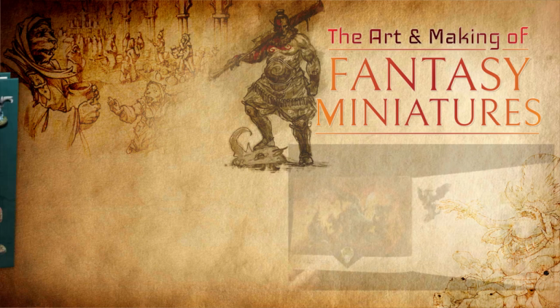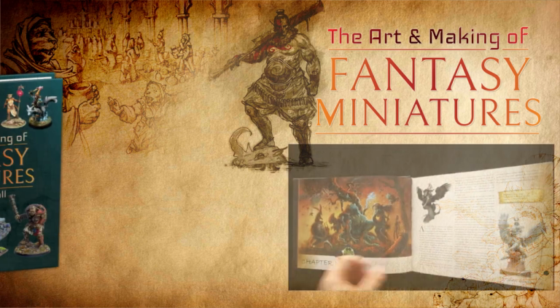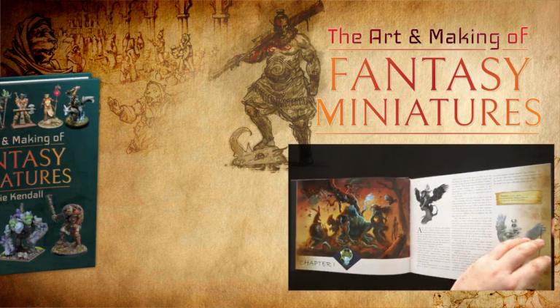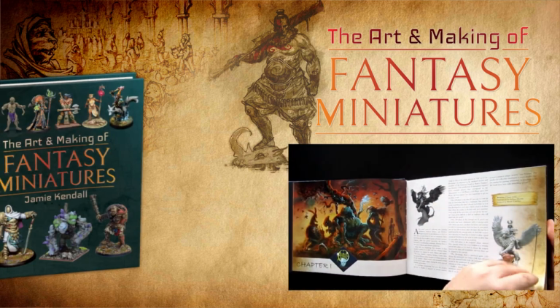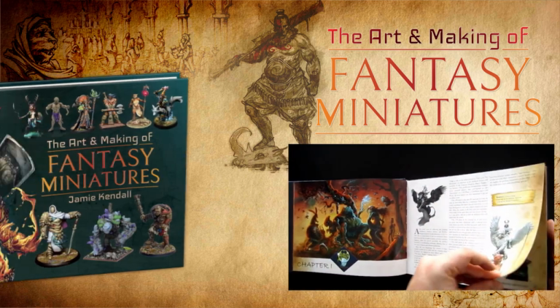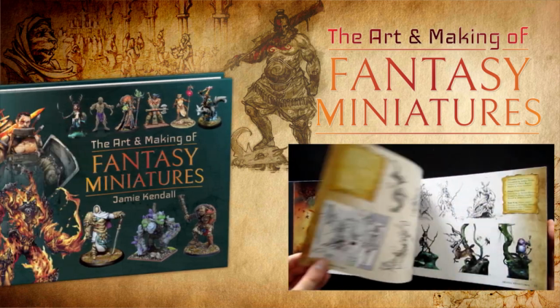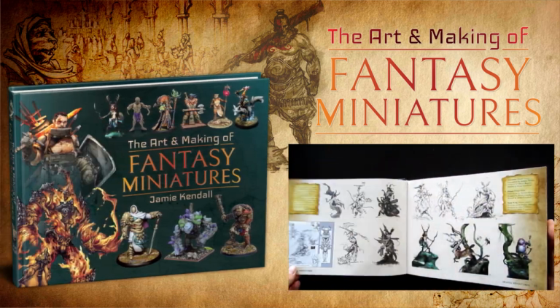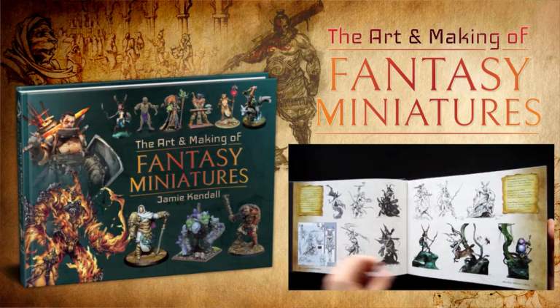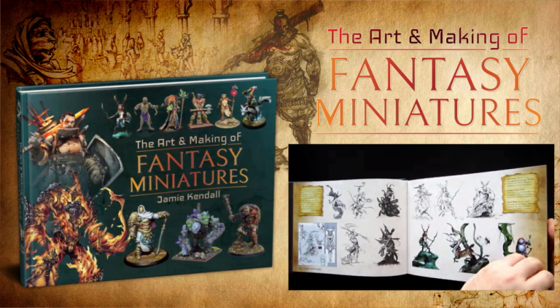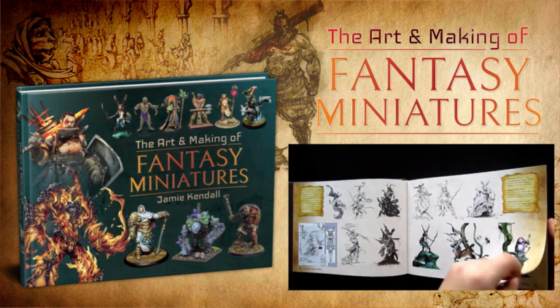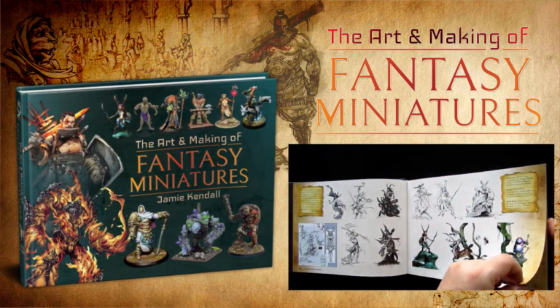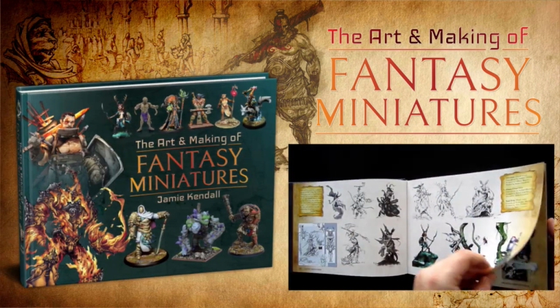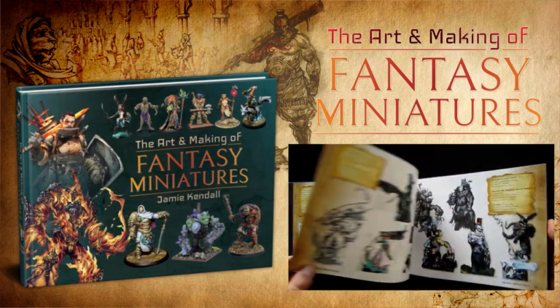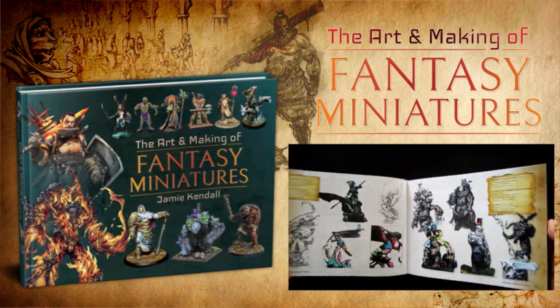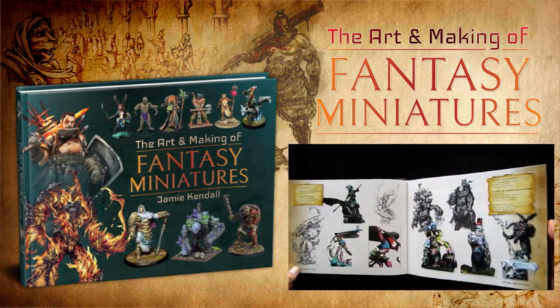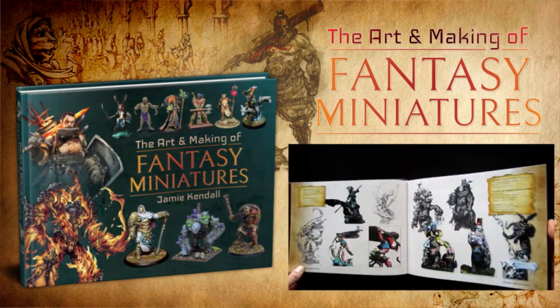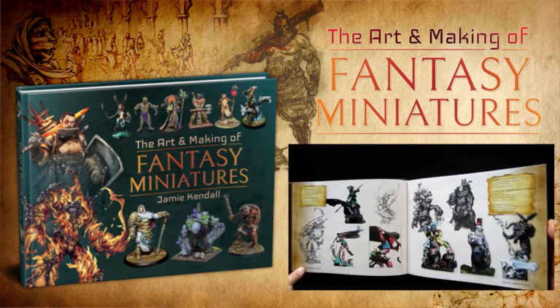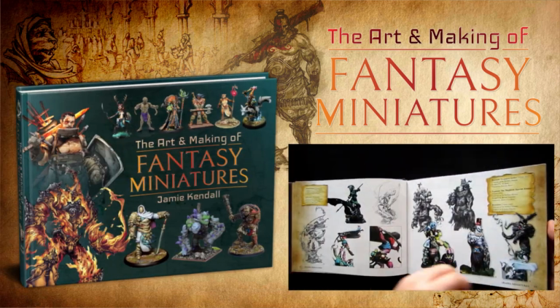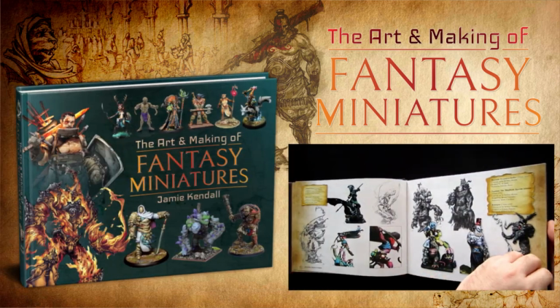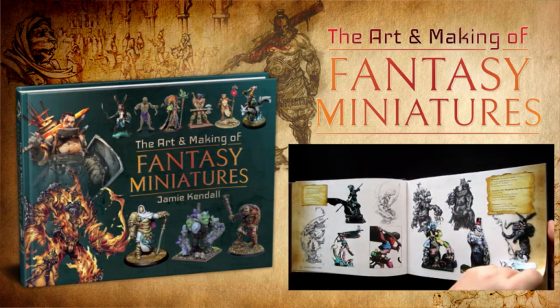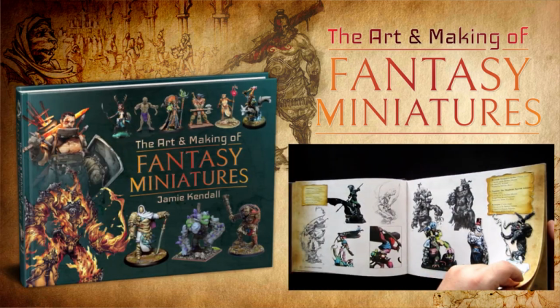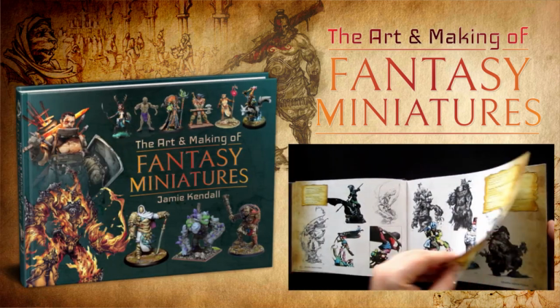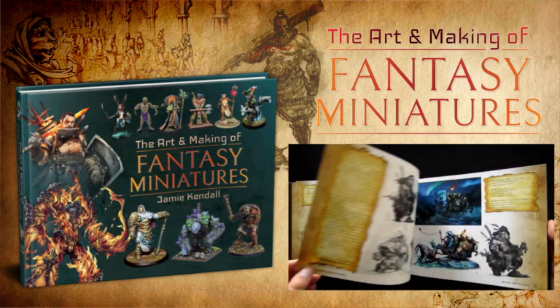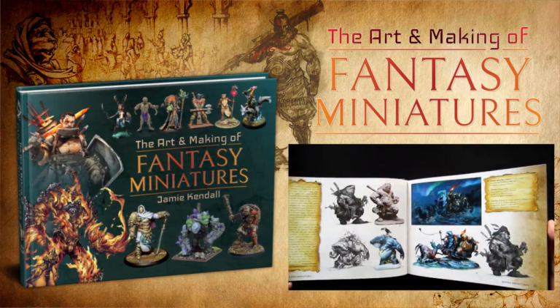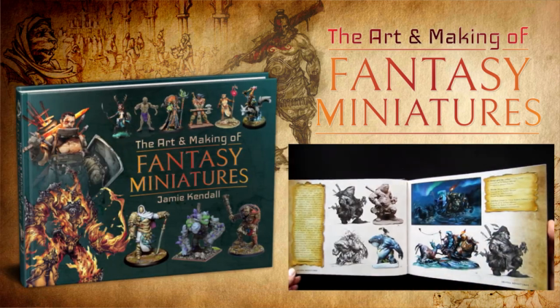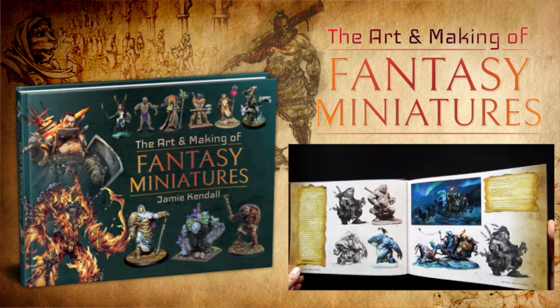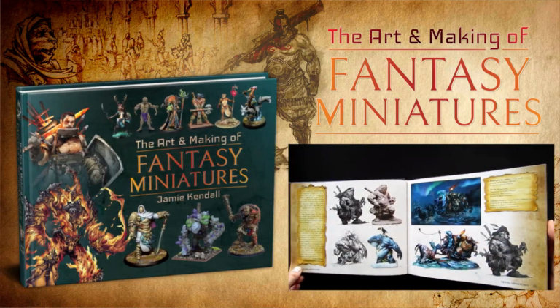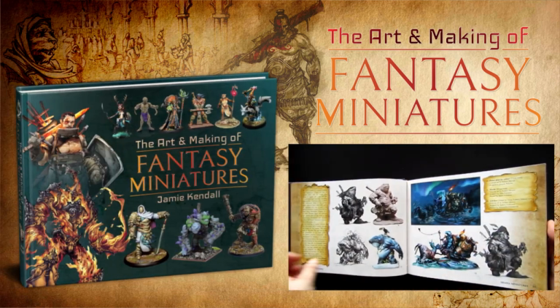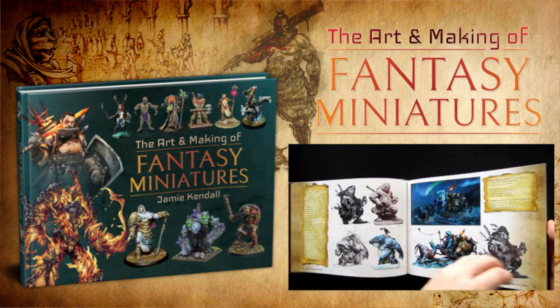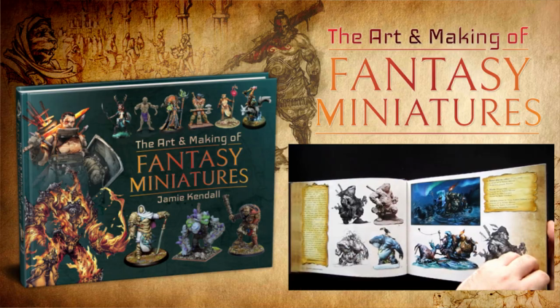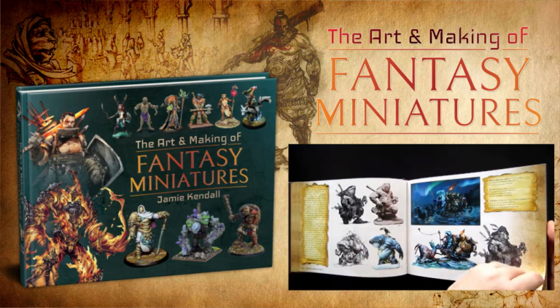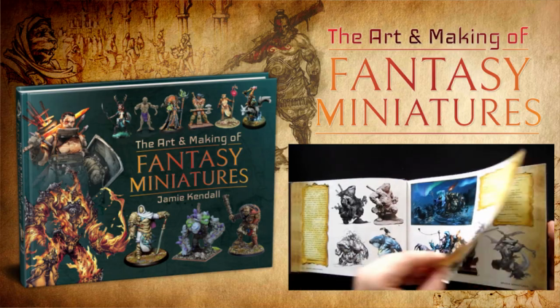My book, The Art and Making of Fantasy Miniatures, is available now. Check out the link in the description to find out more.